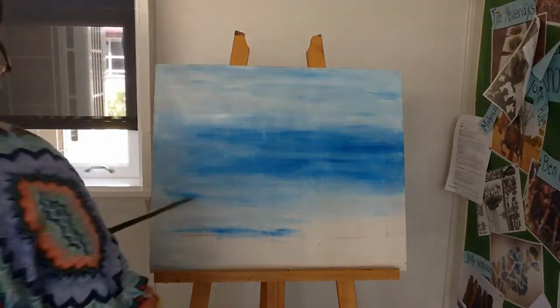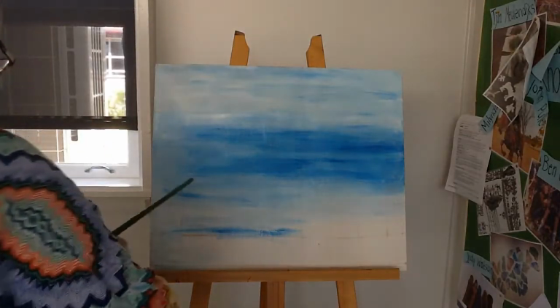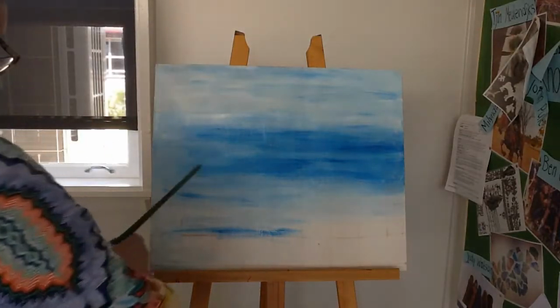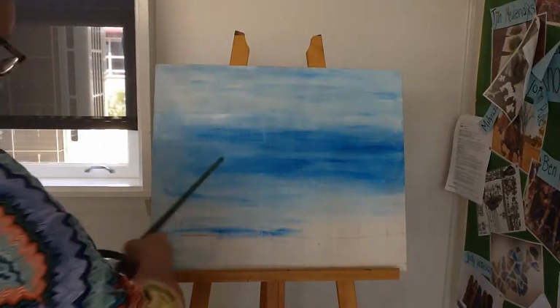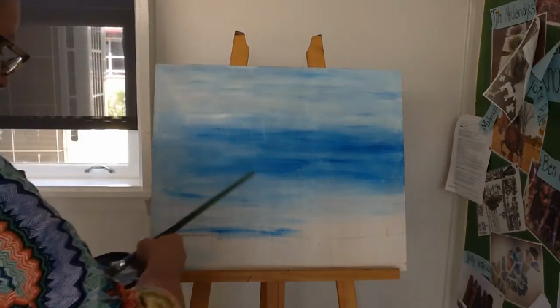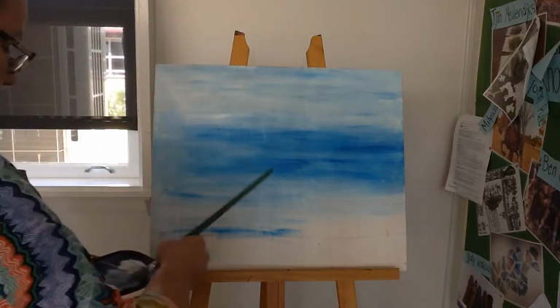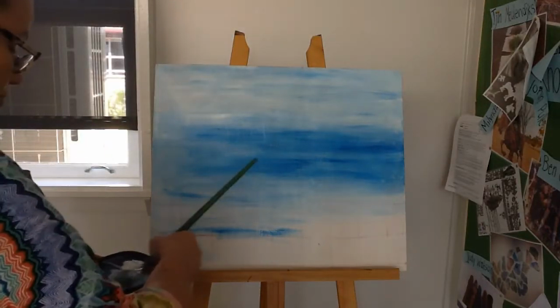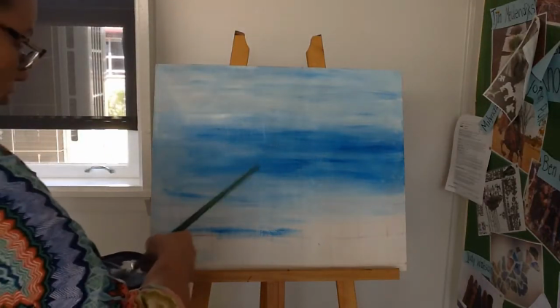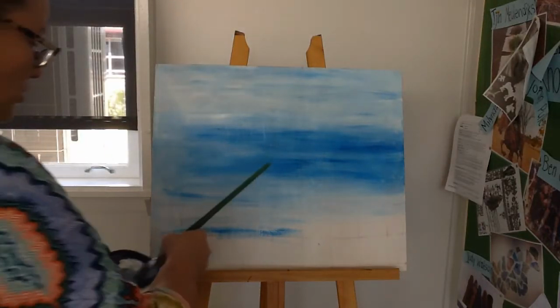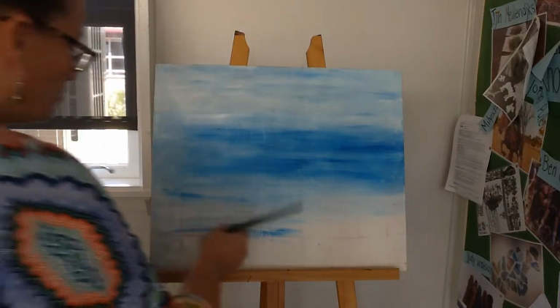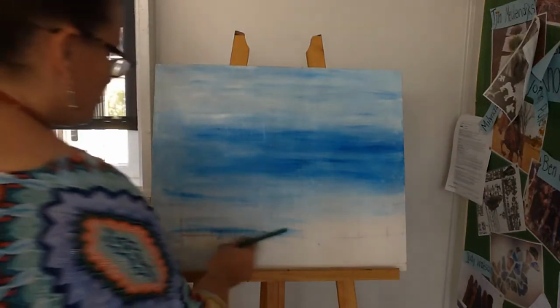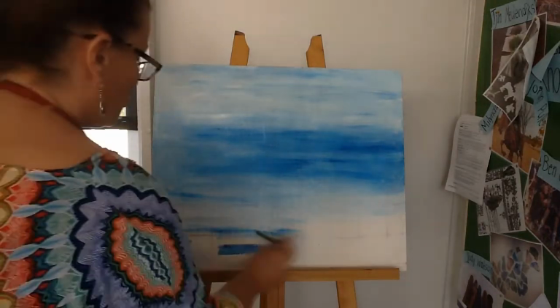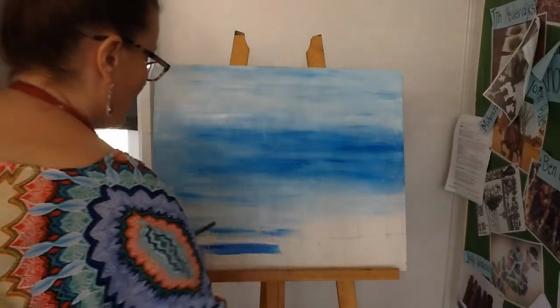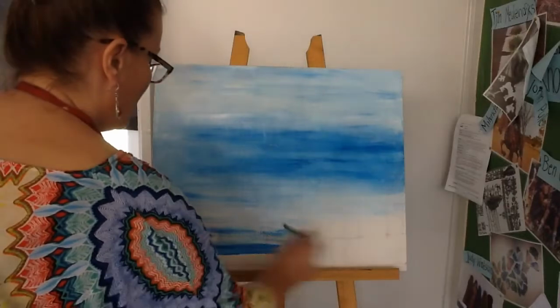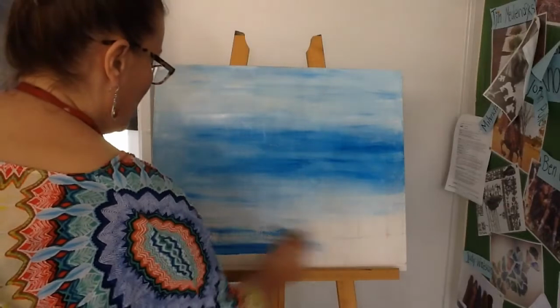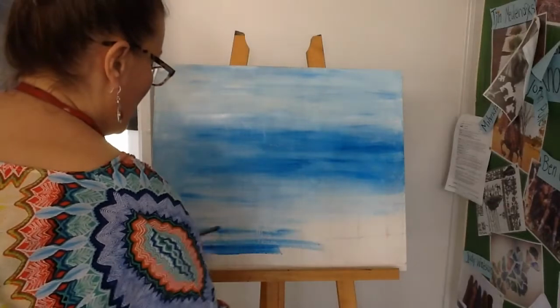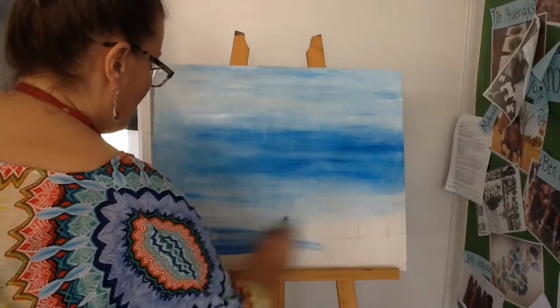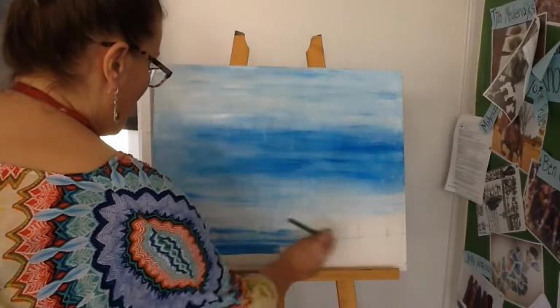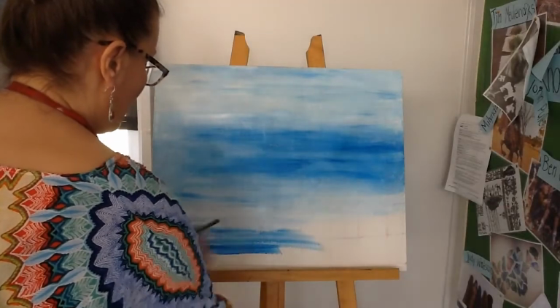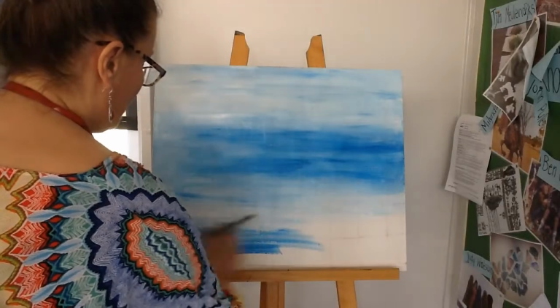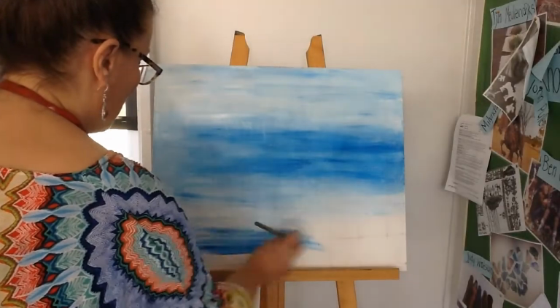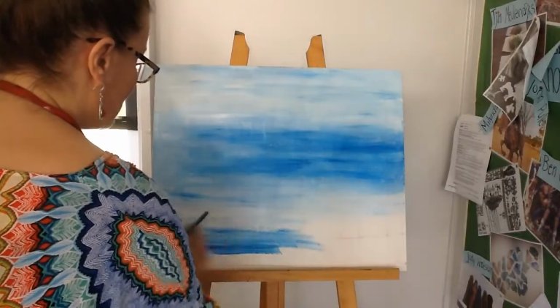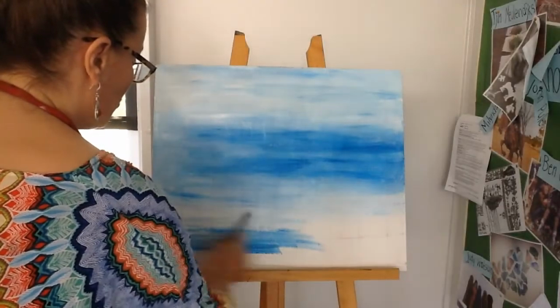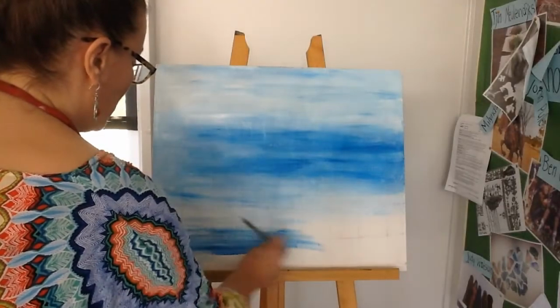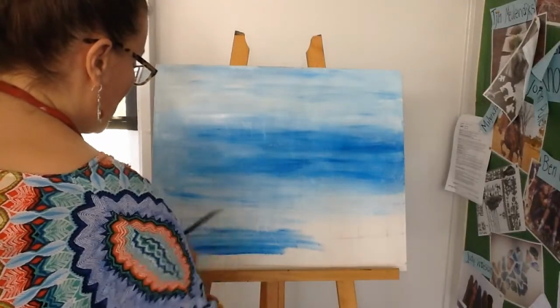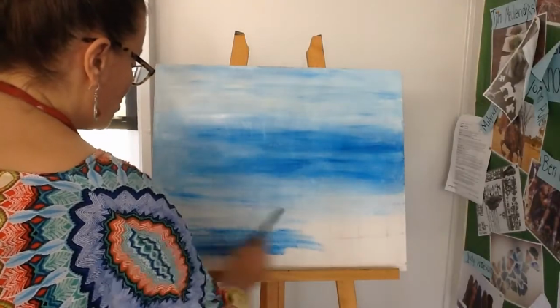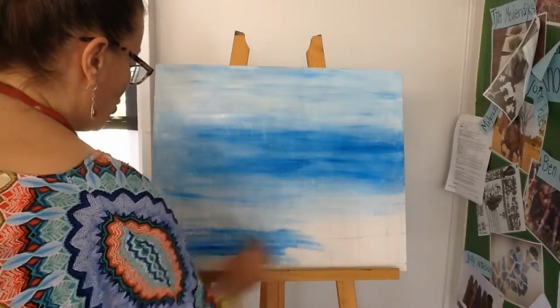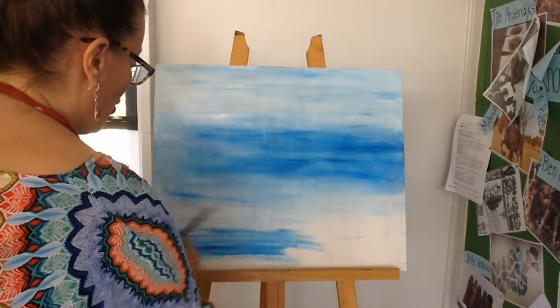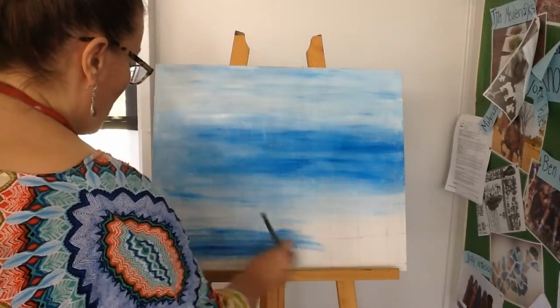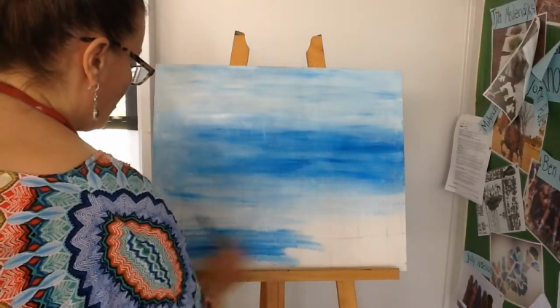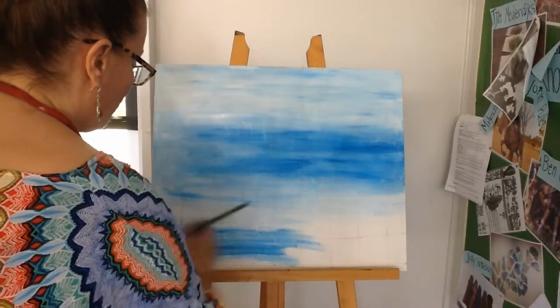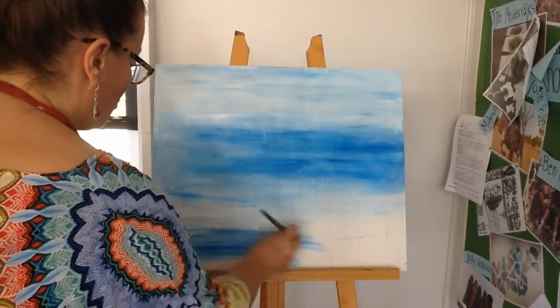So a tiny bit of blue, lots of water. Blend it all in as you go, back and forth.